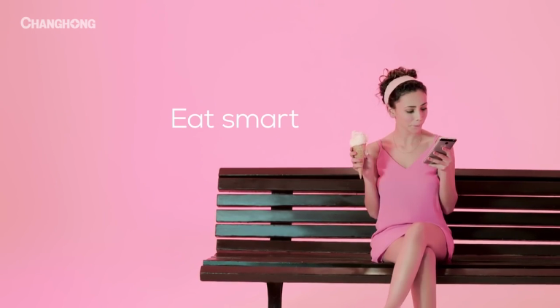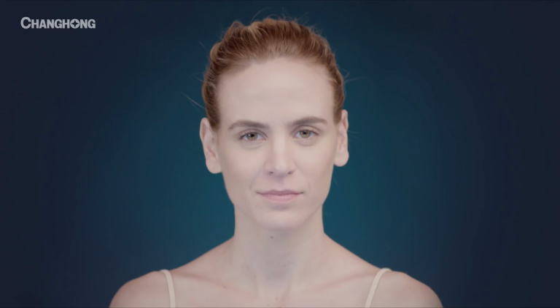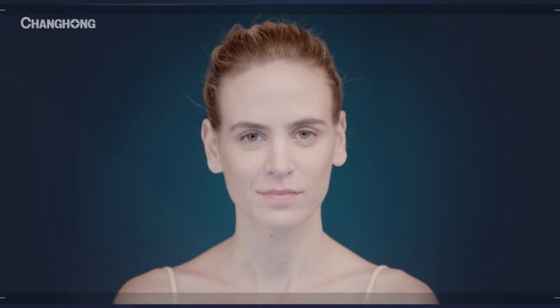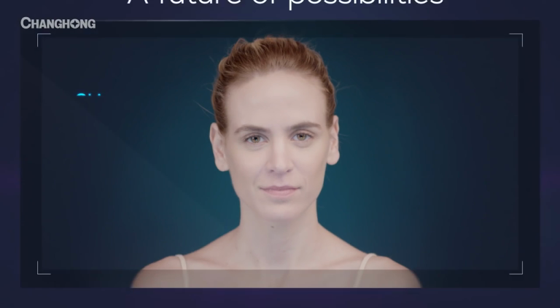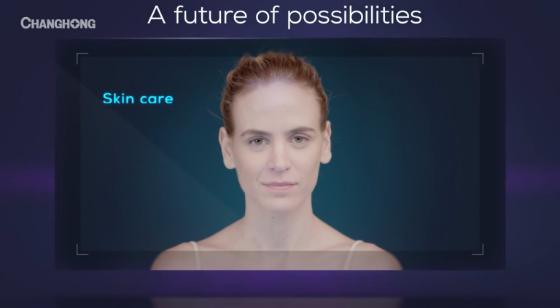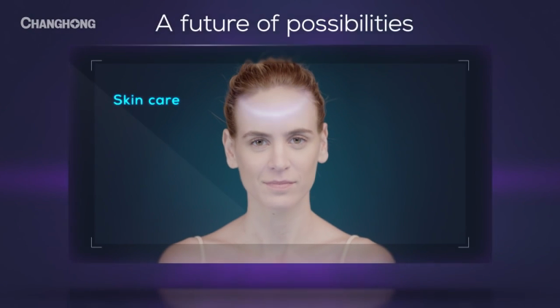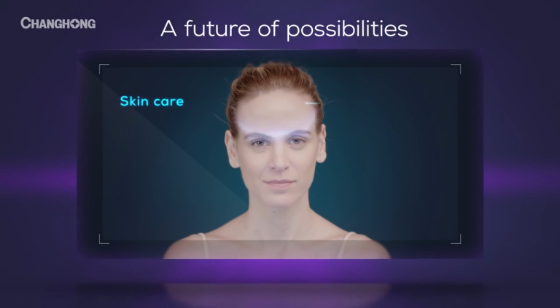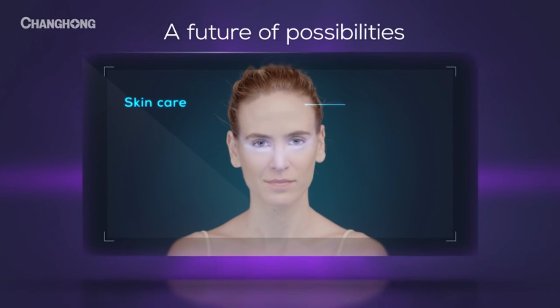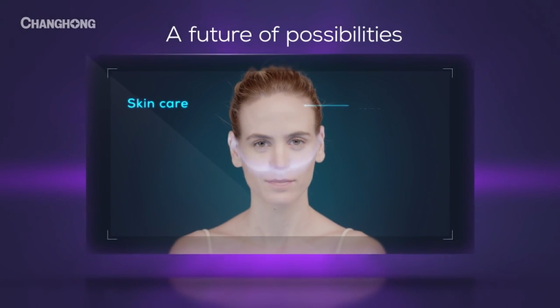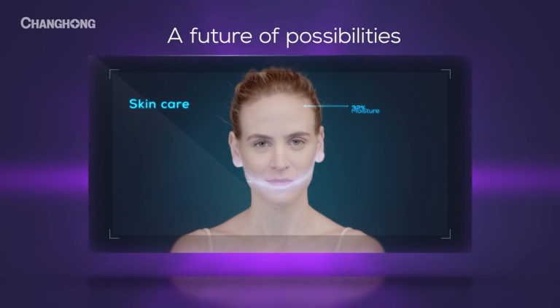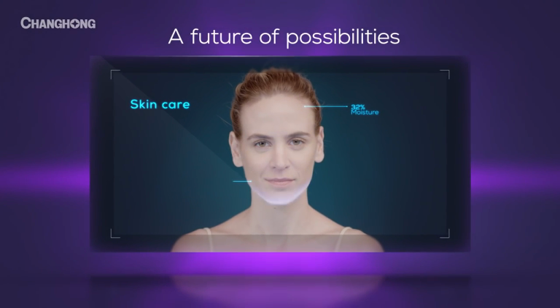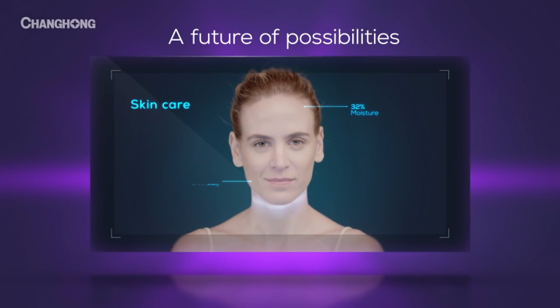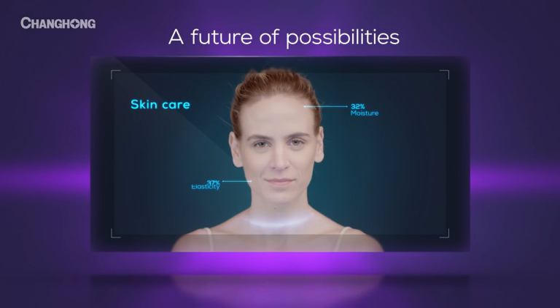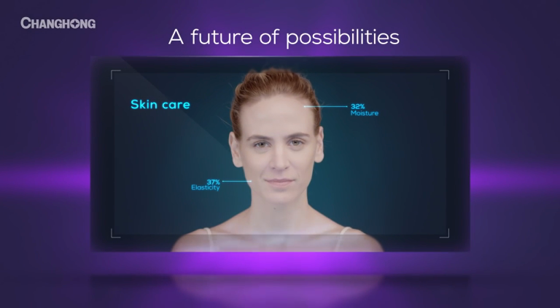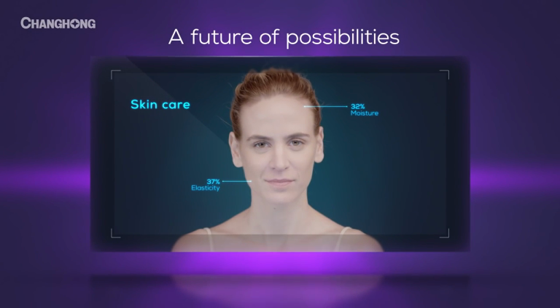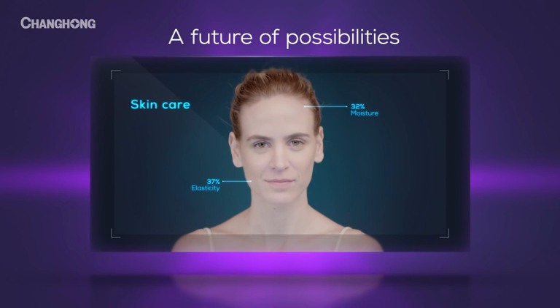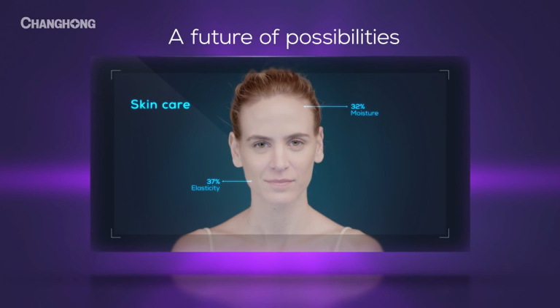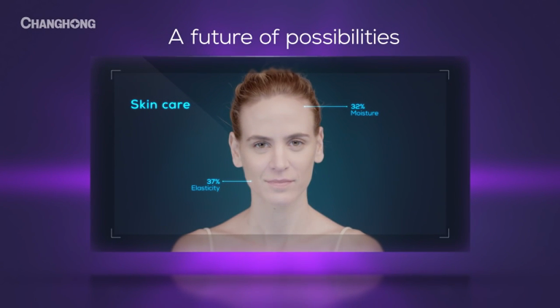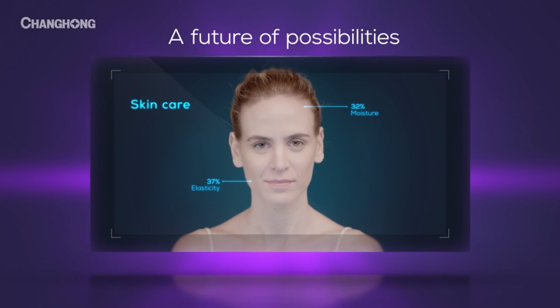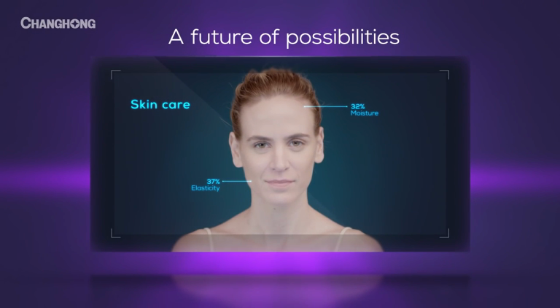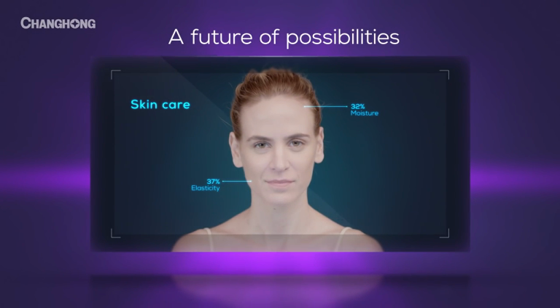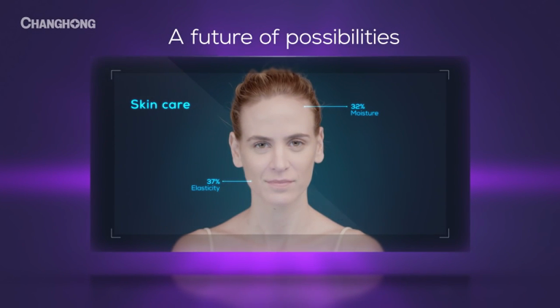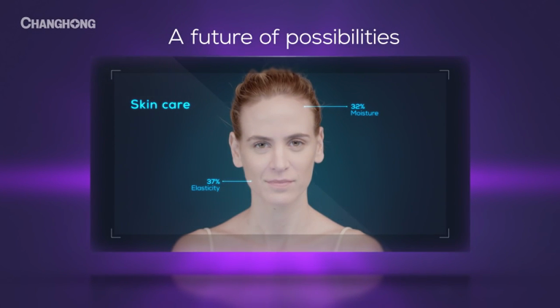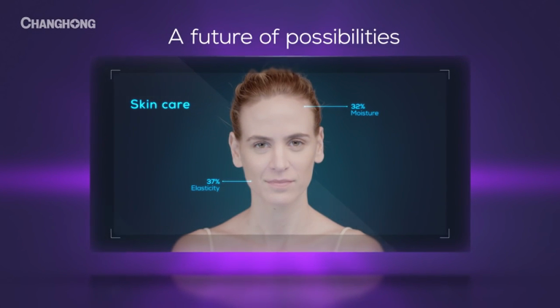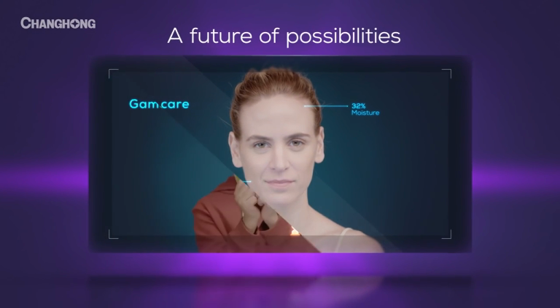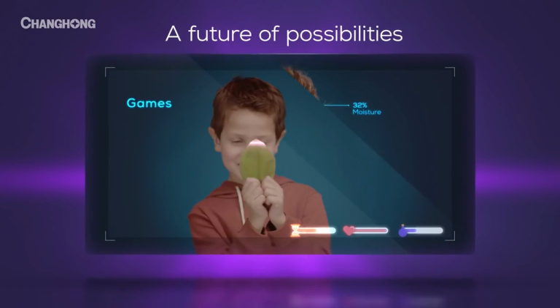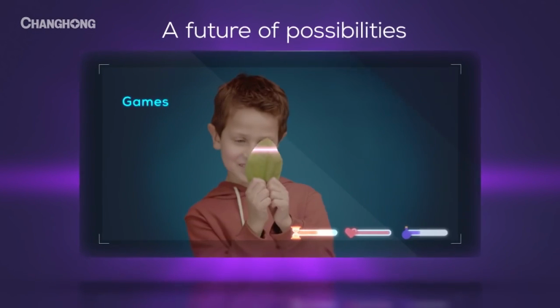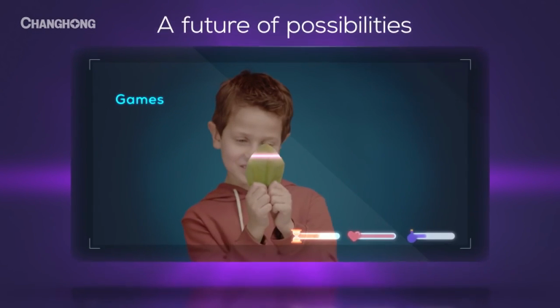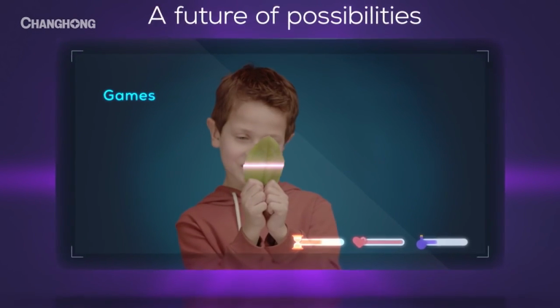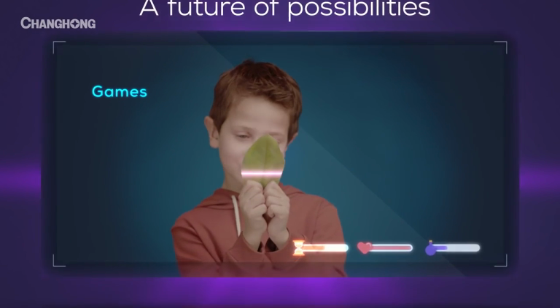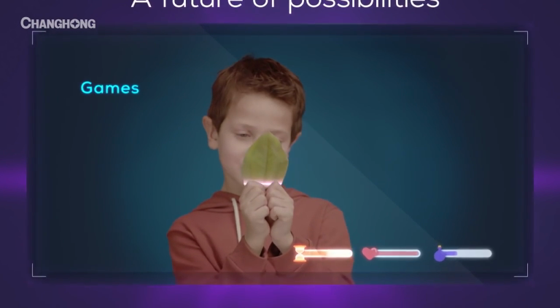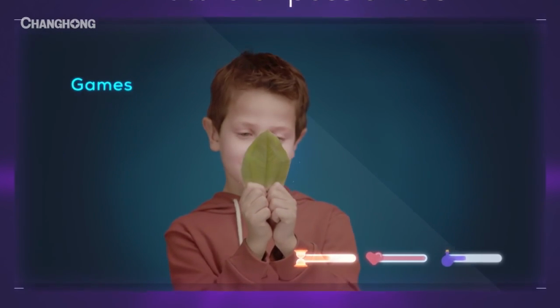Imagine a future where a phone can scan your skin, or bring the real world into a virtual game.